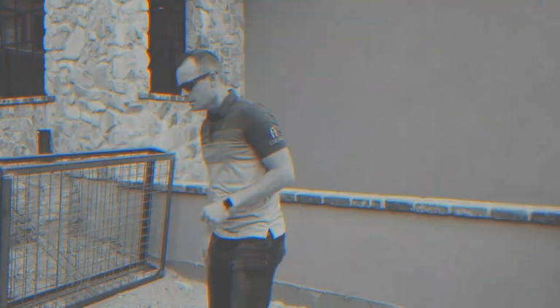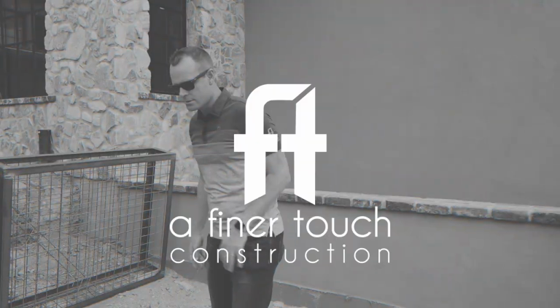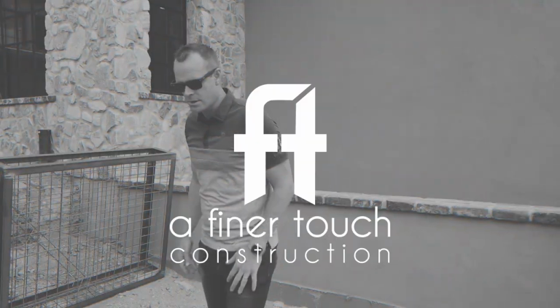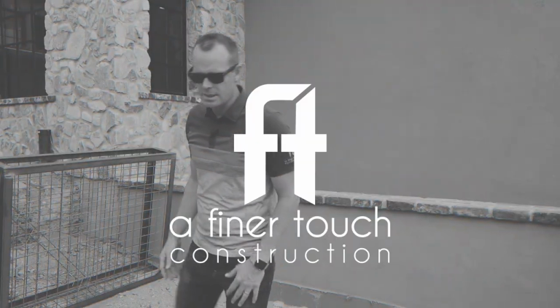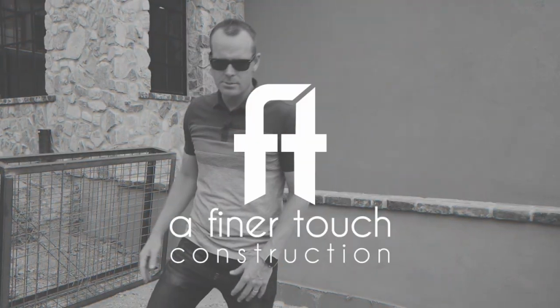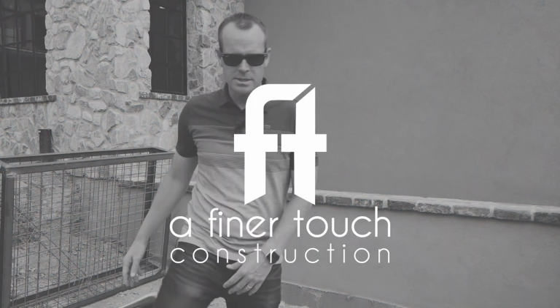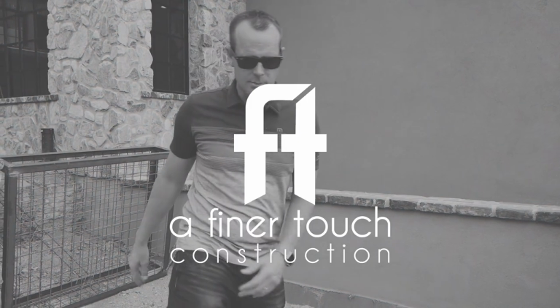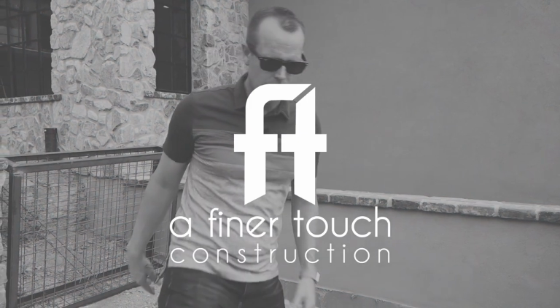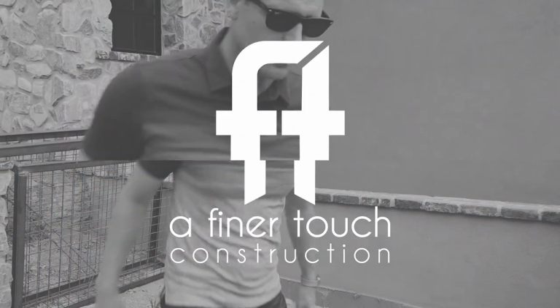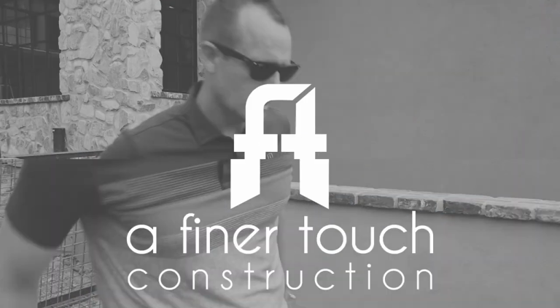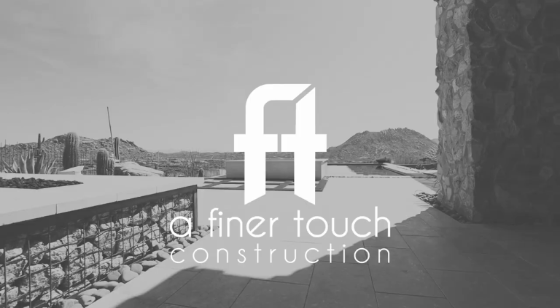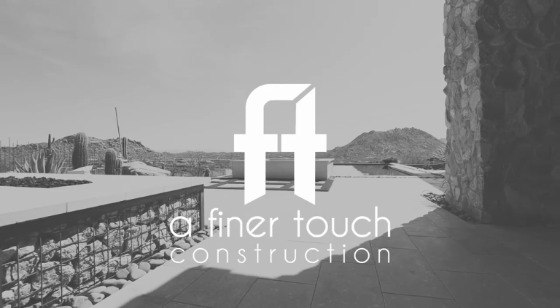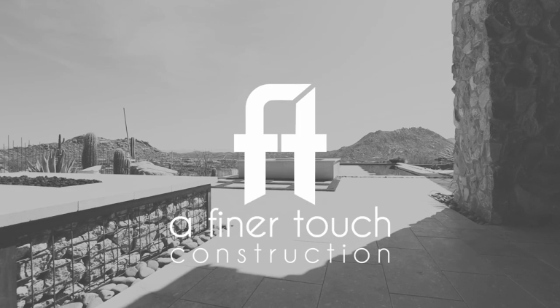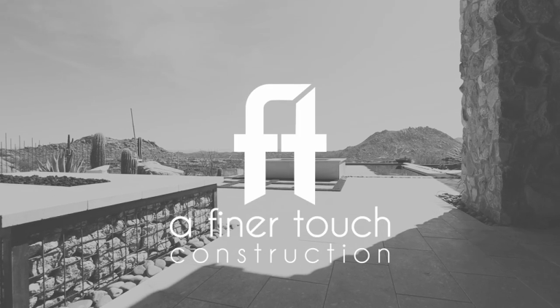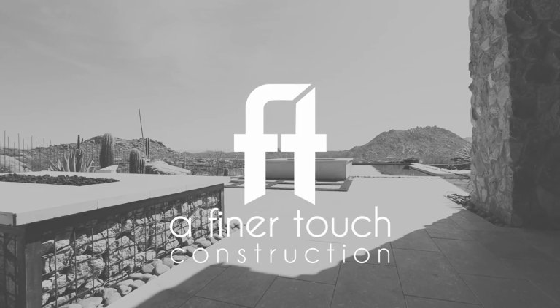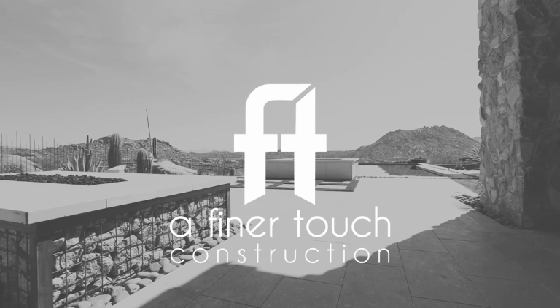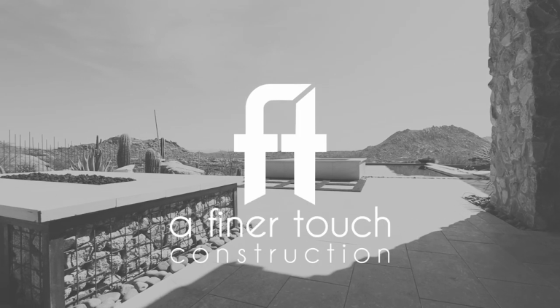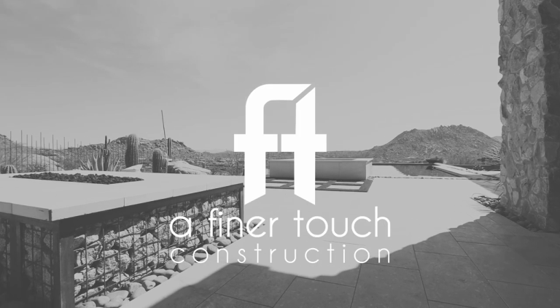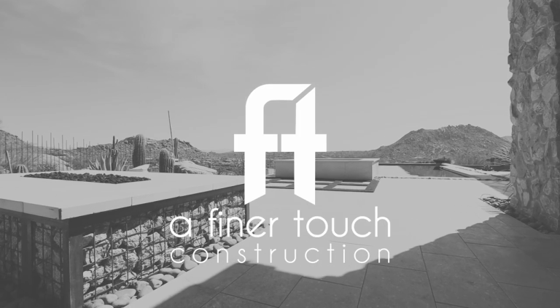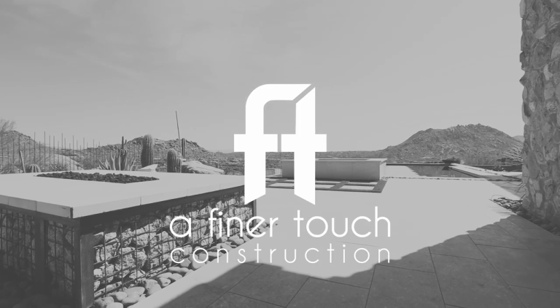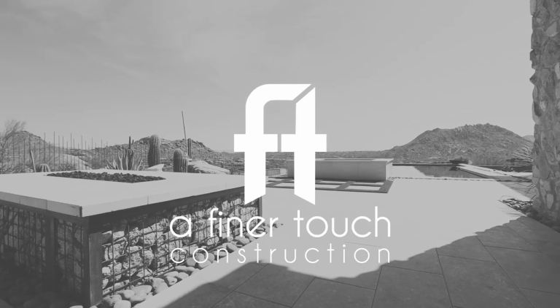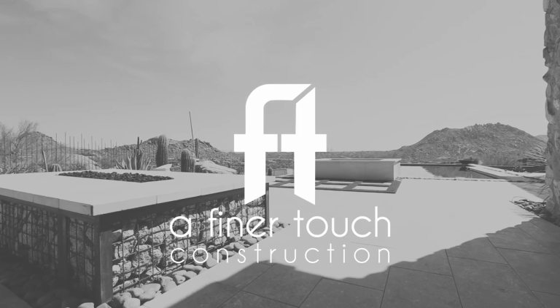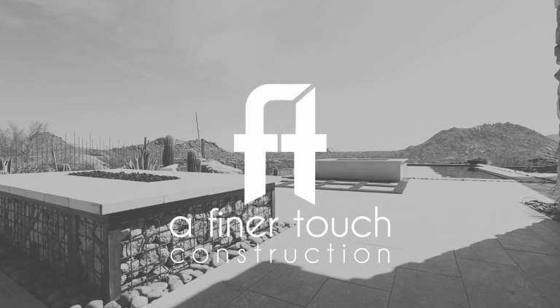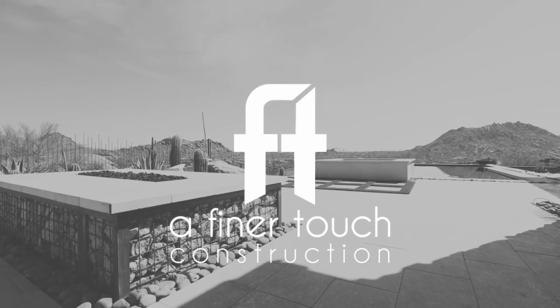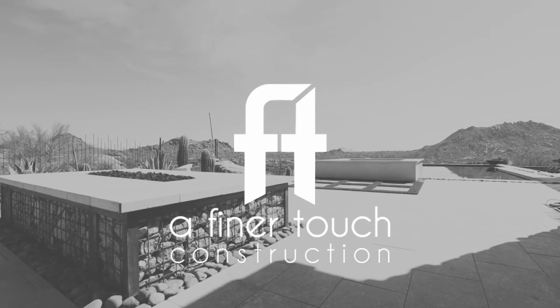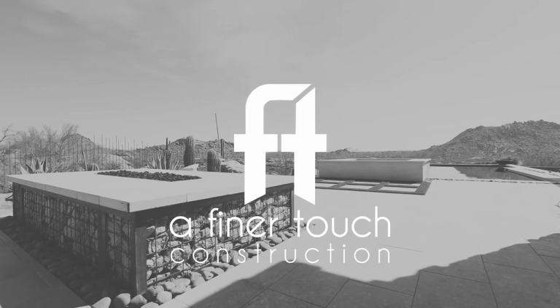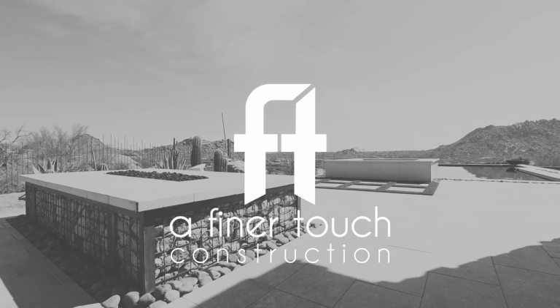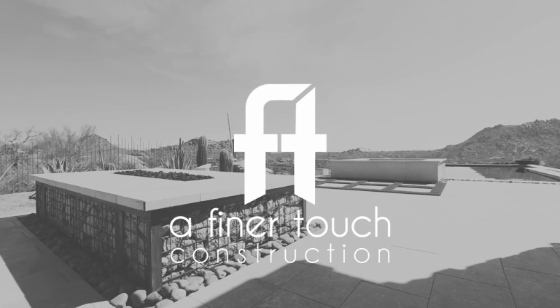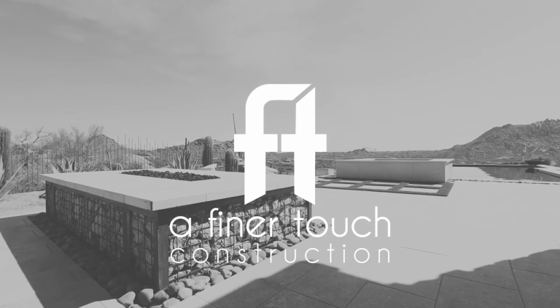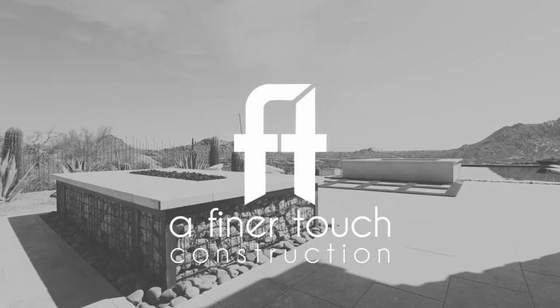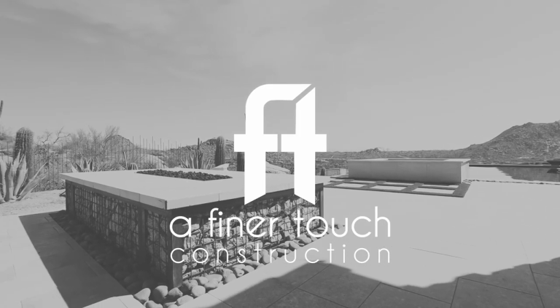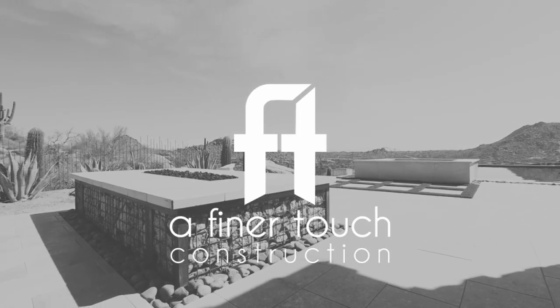Now we can get some B-roll walking over there — let me get some B-roll, and there's a little one.